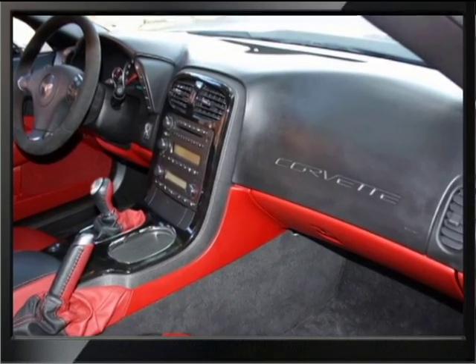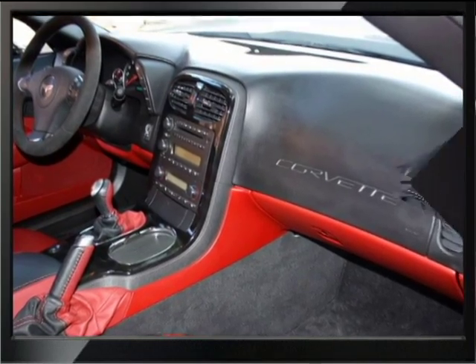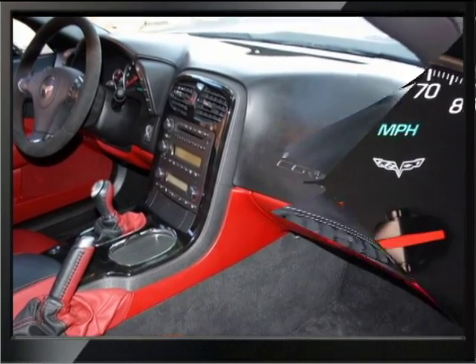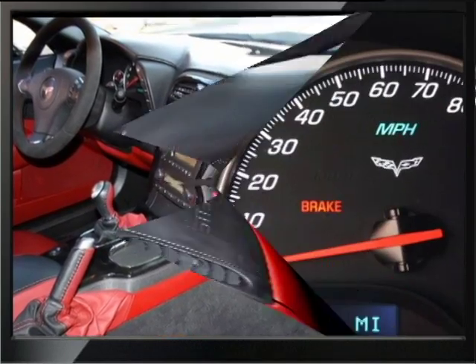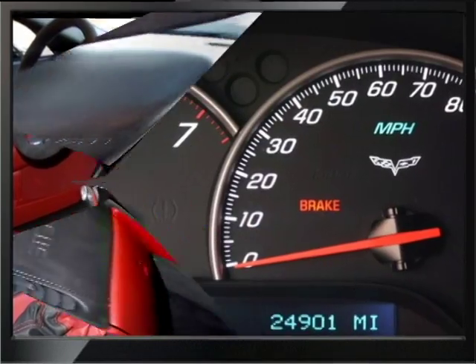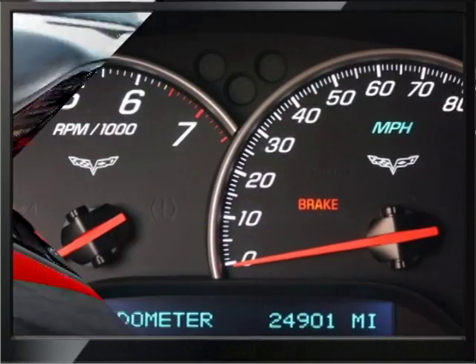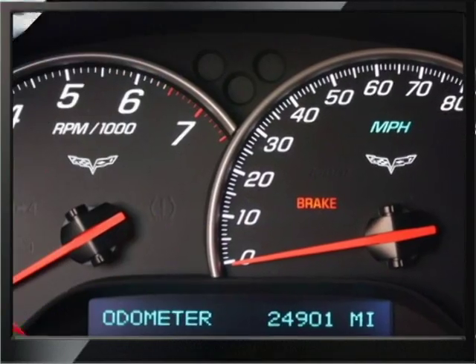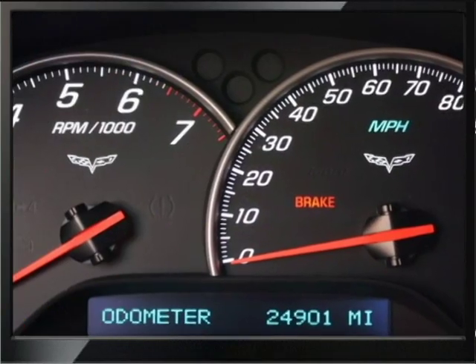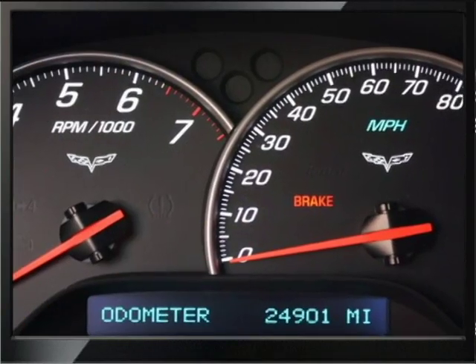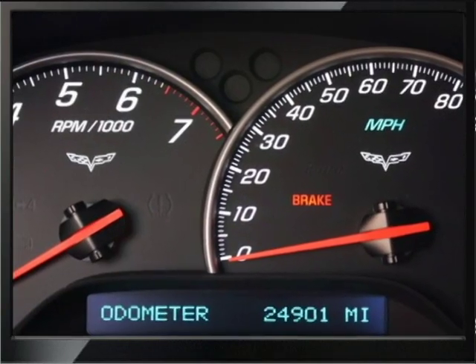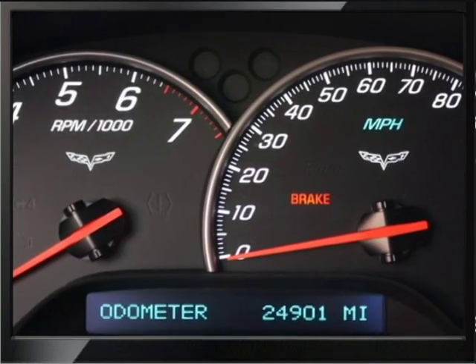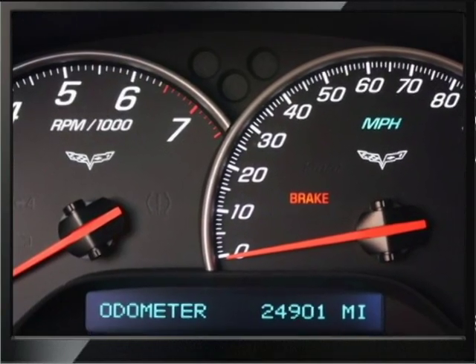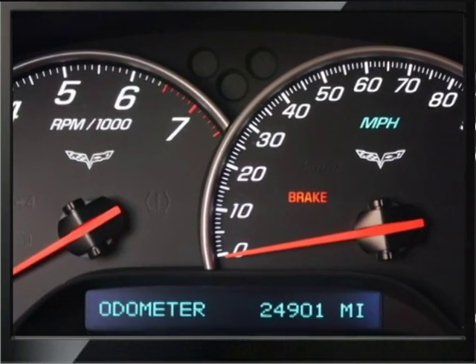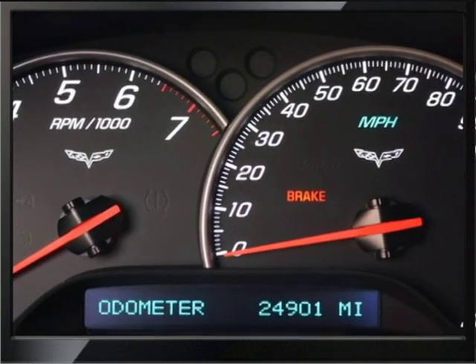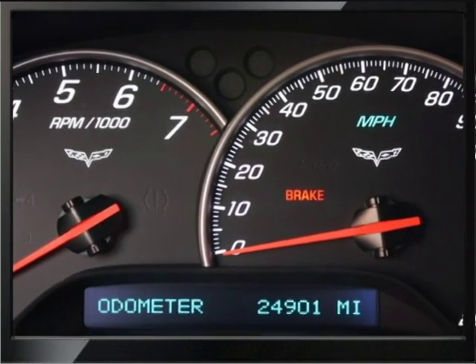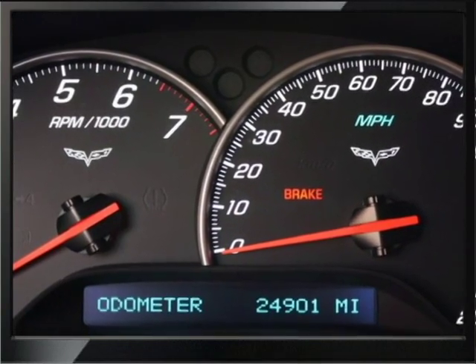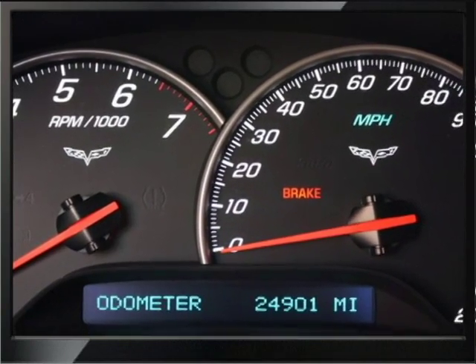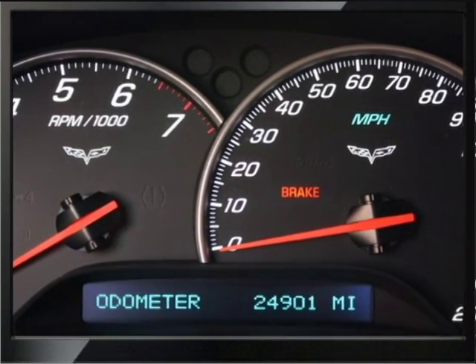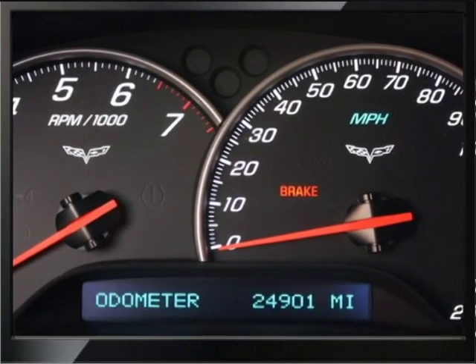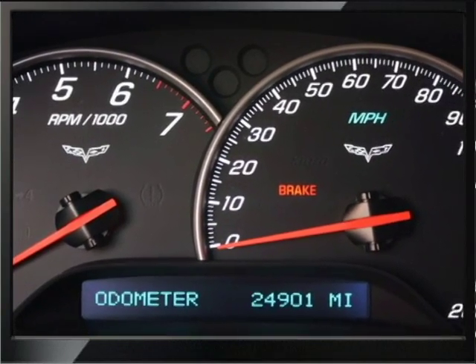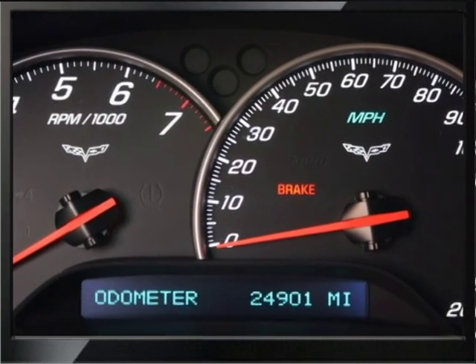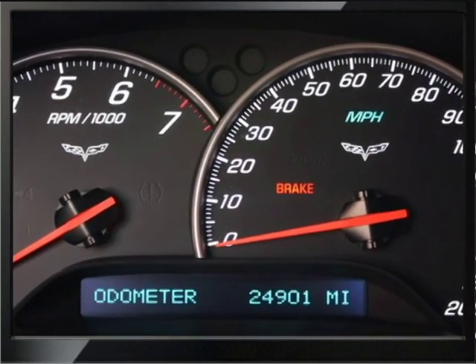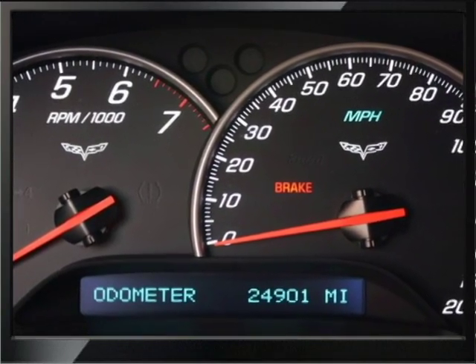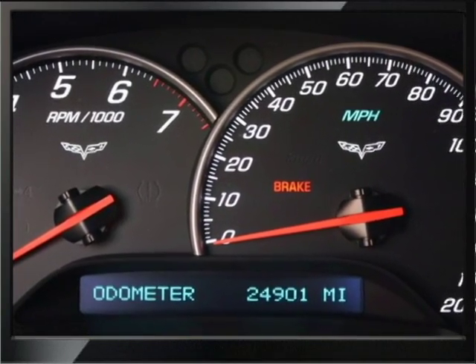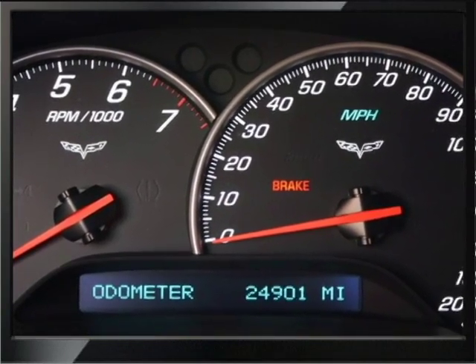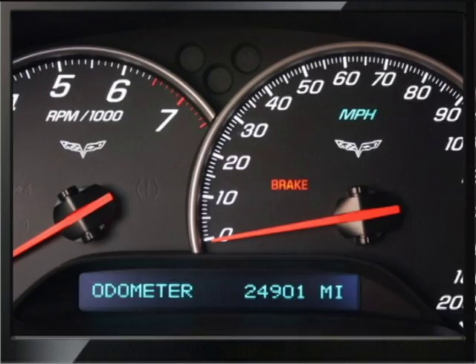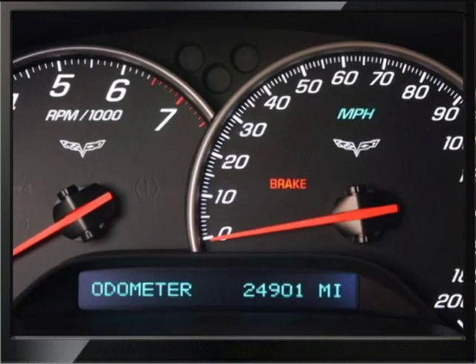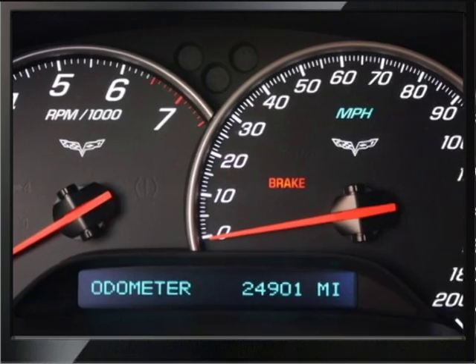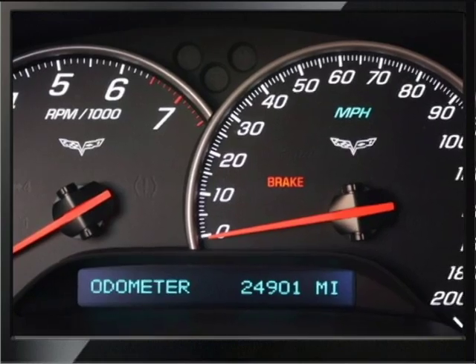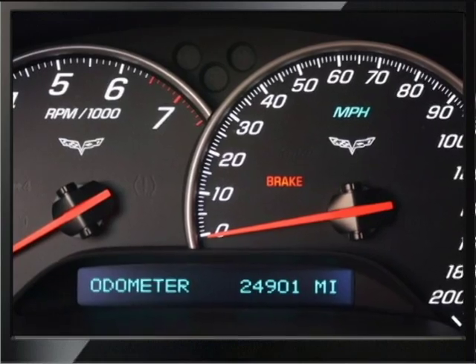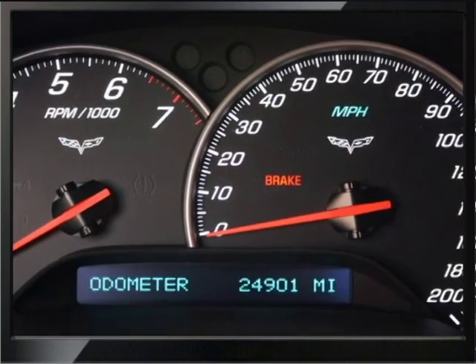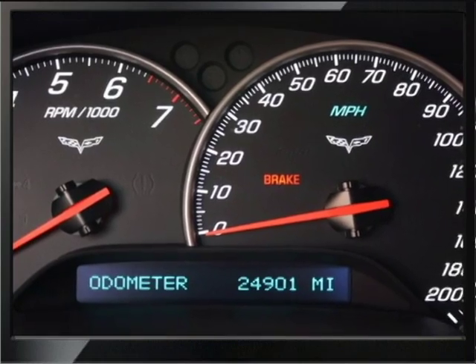I have driven this car and it drives really, really nice. Just short of 25,000 miles.